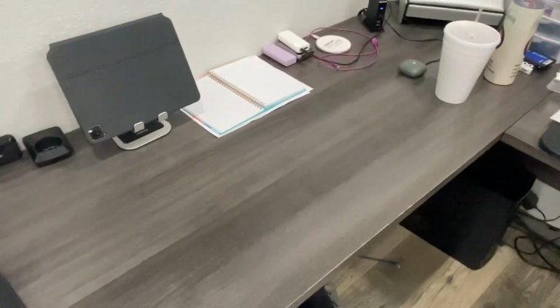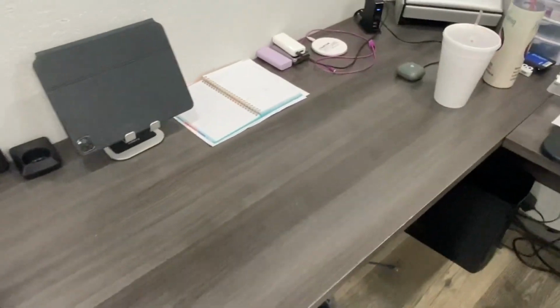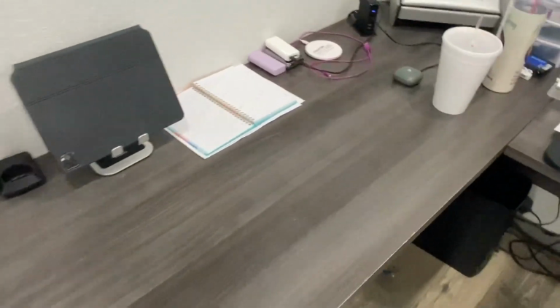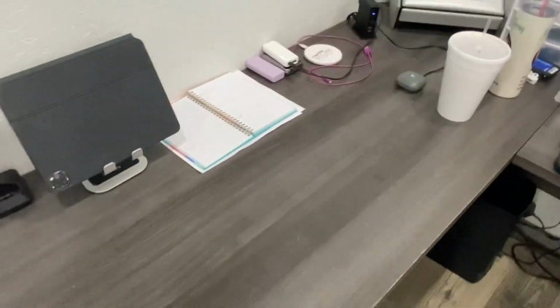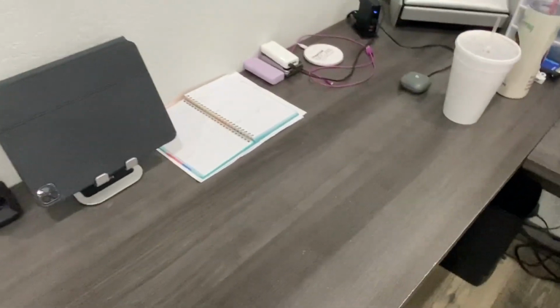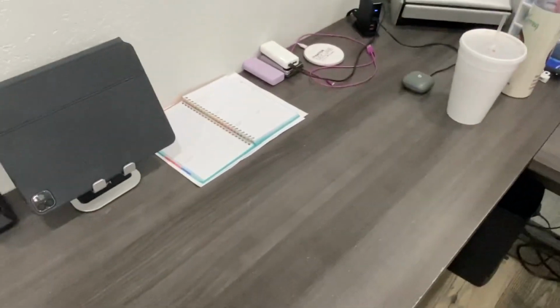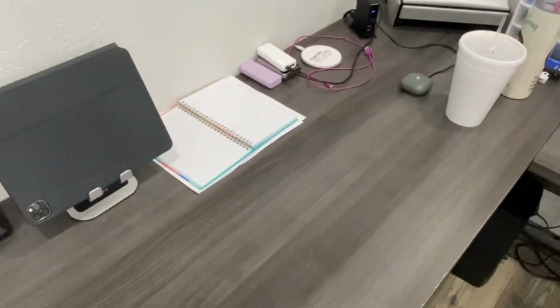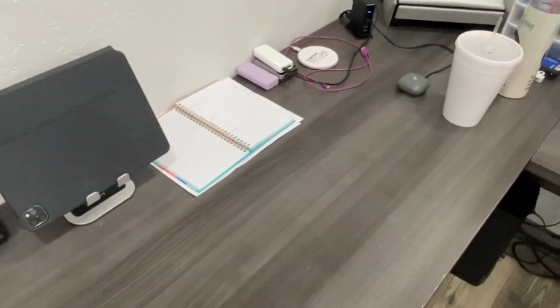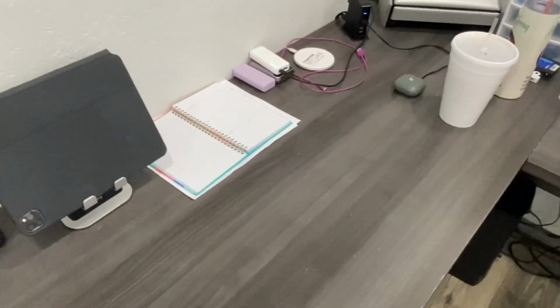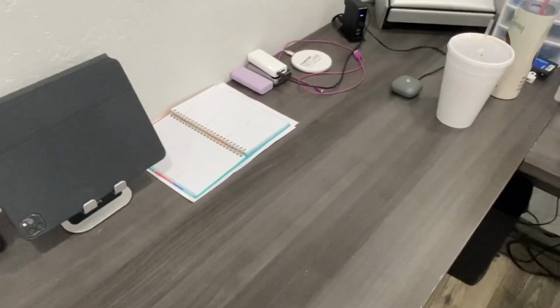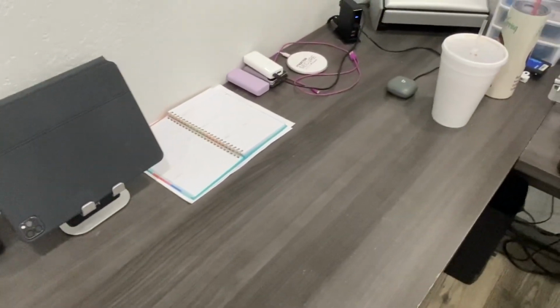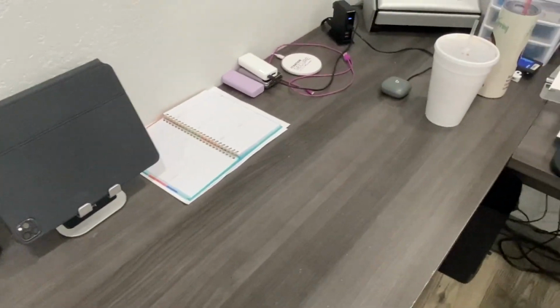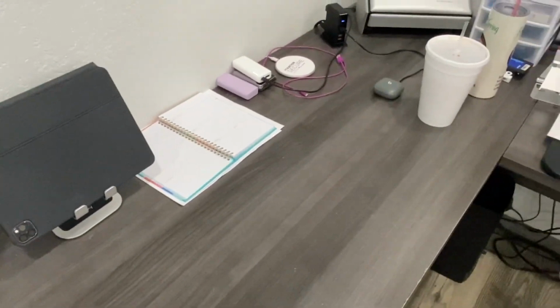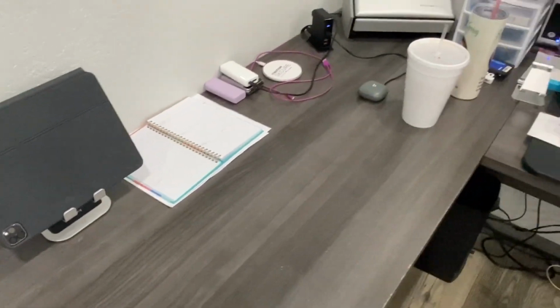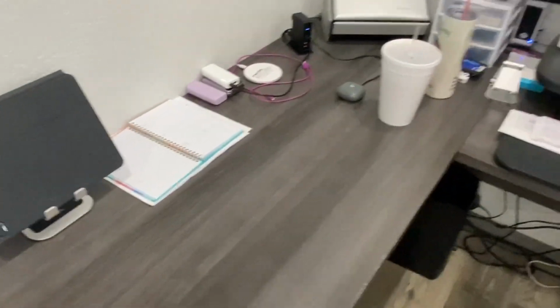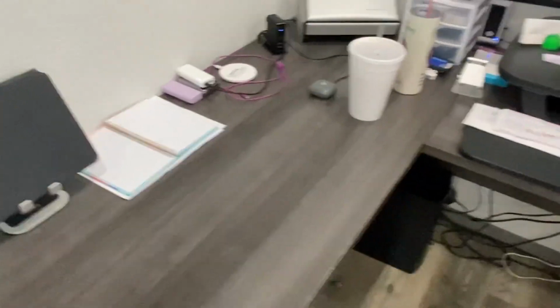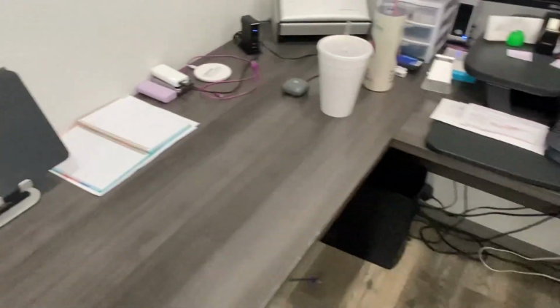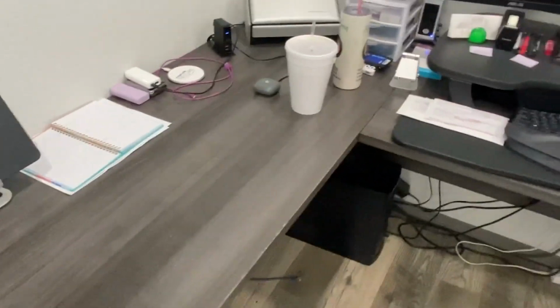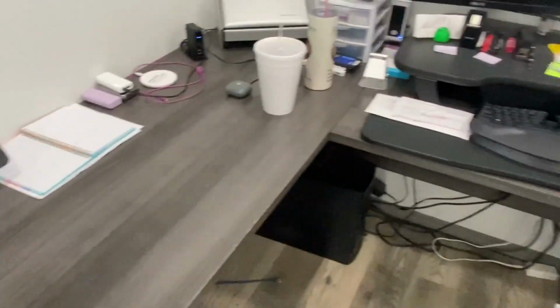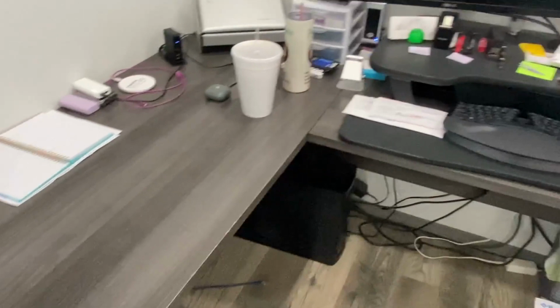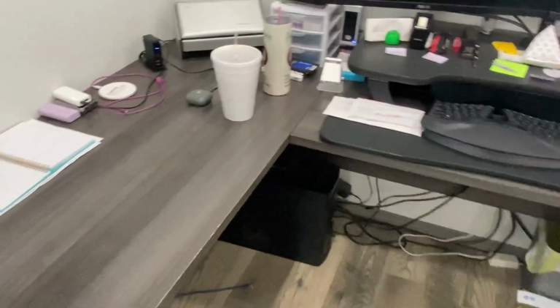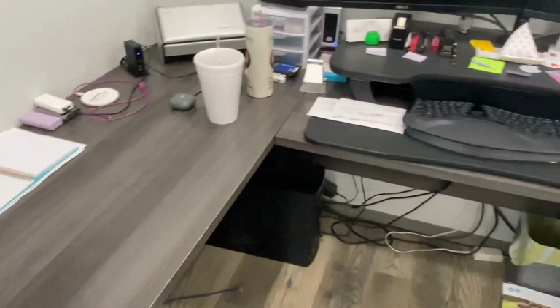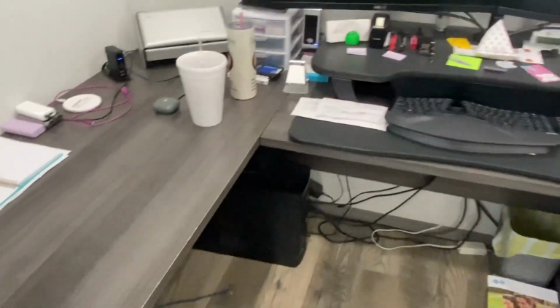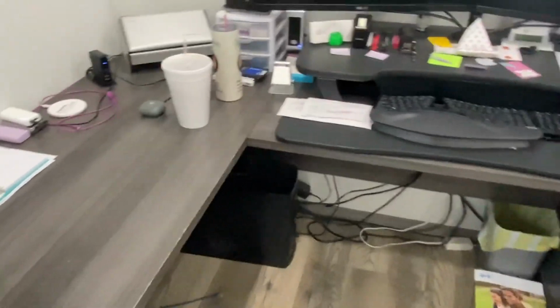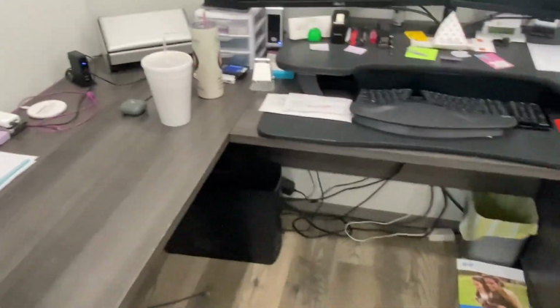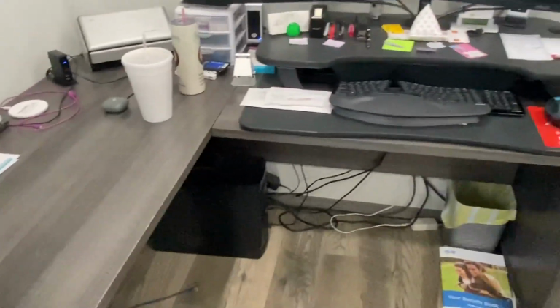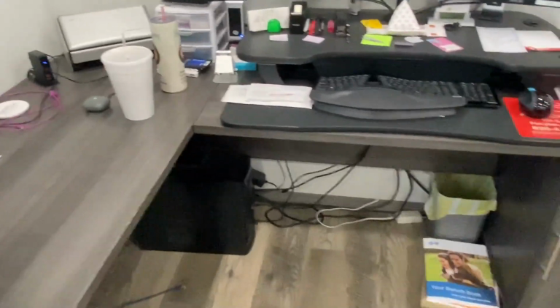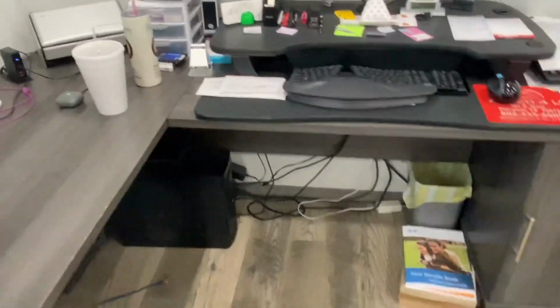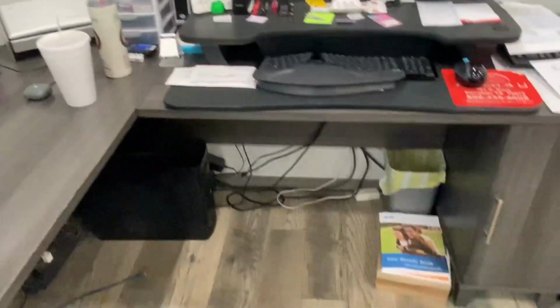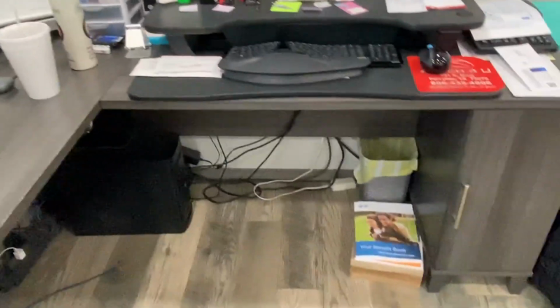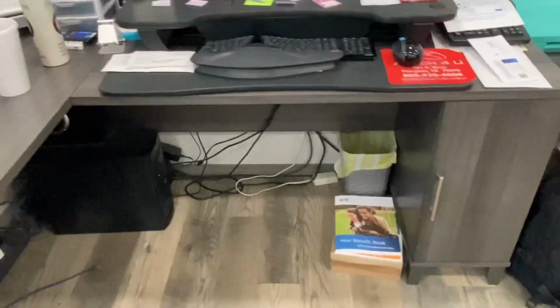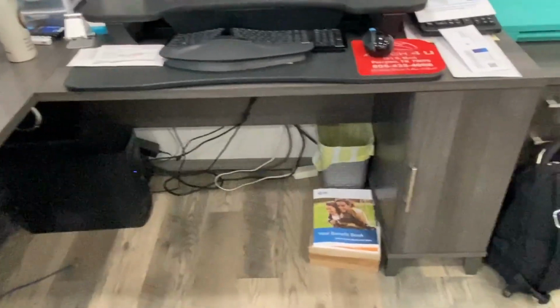This thing's been here for about five years. It actually is easy to wipe down and clean.